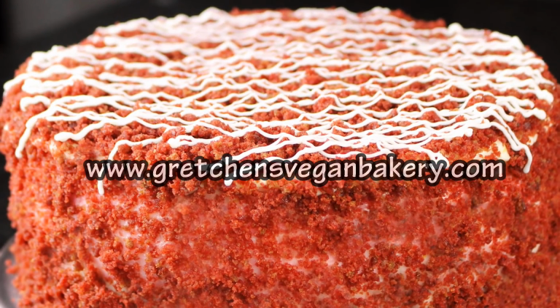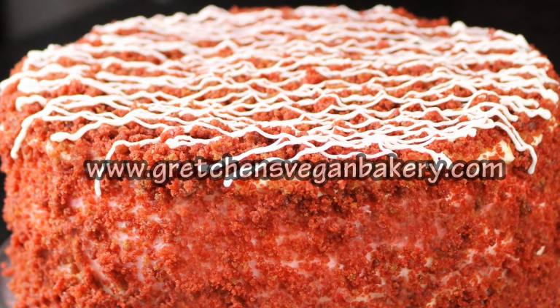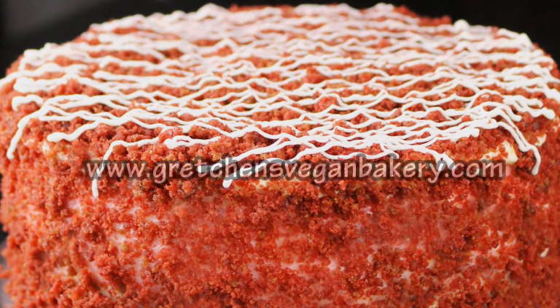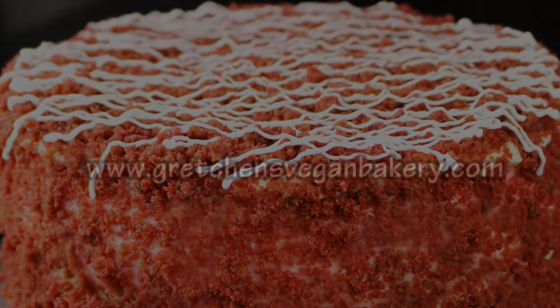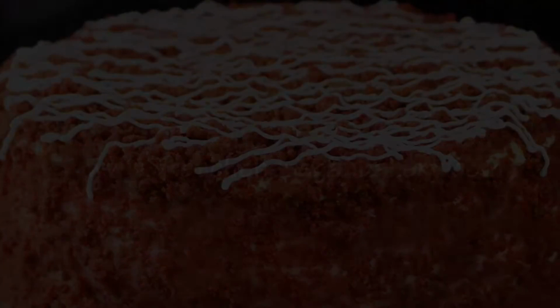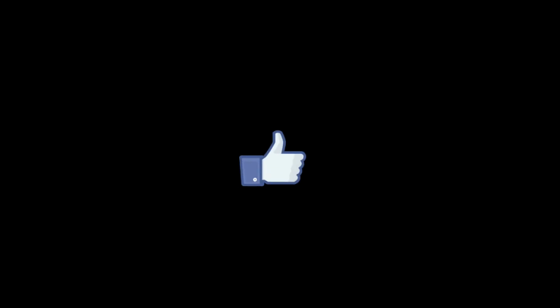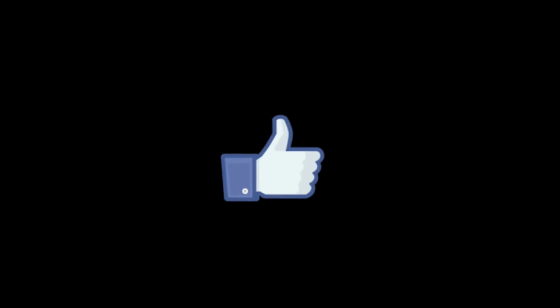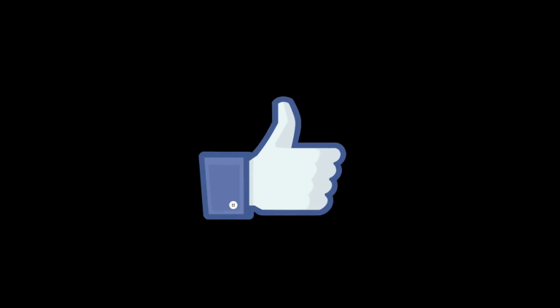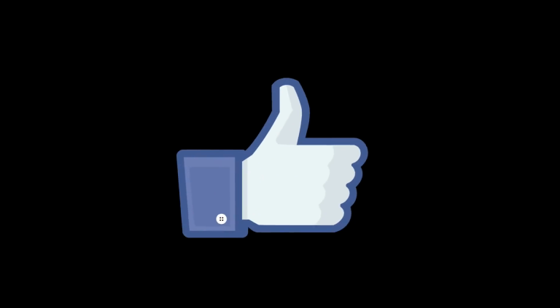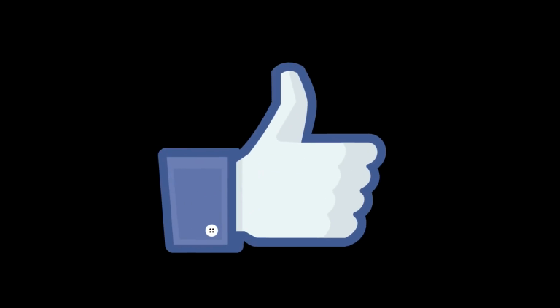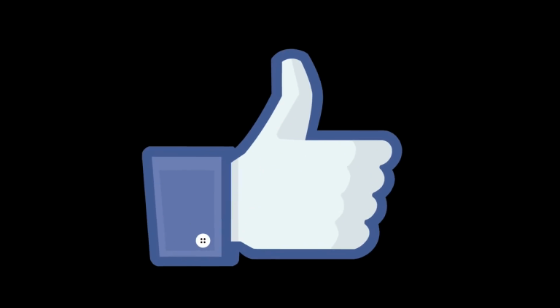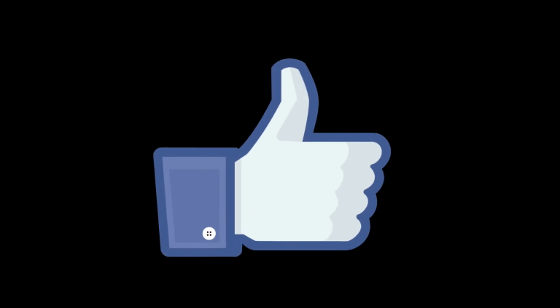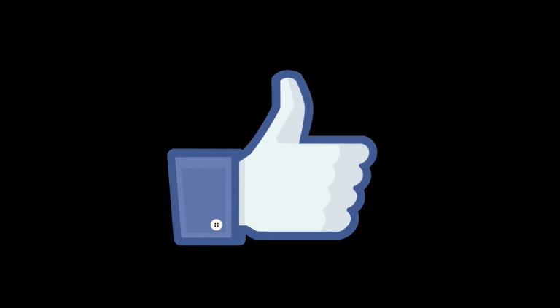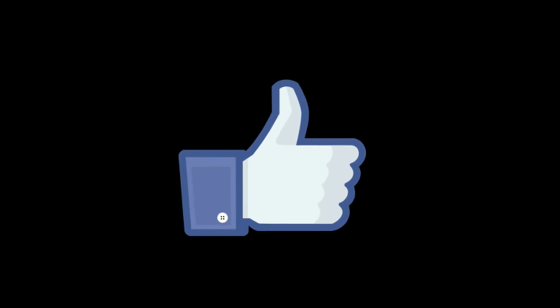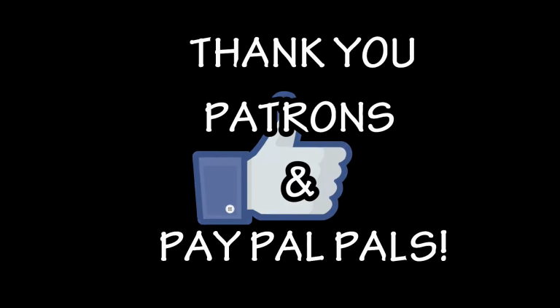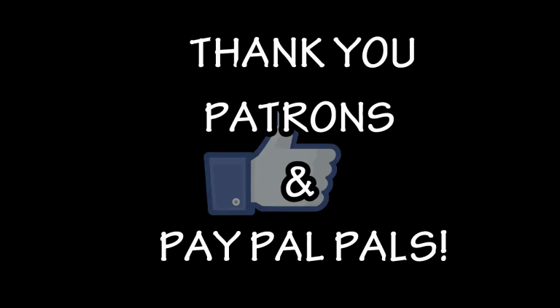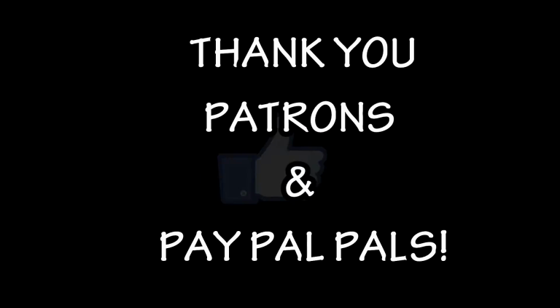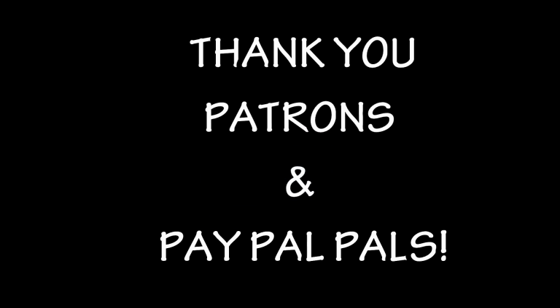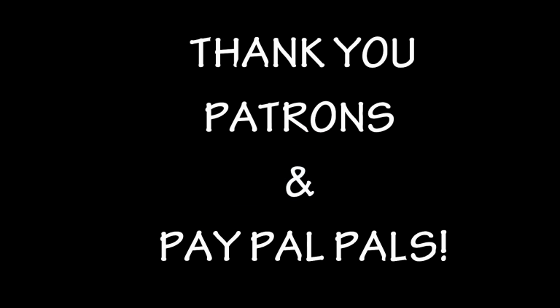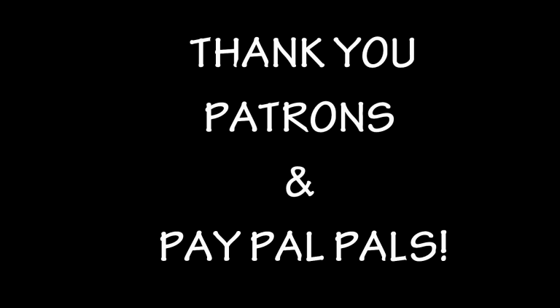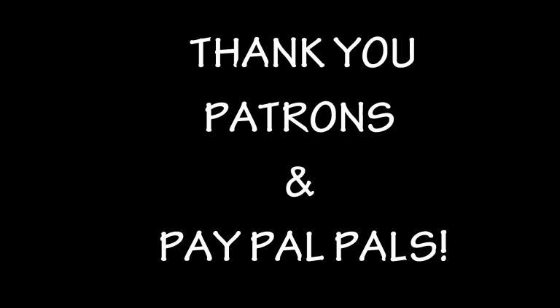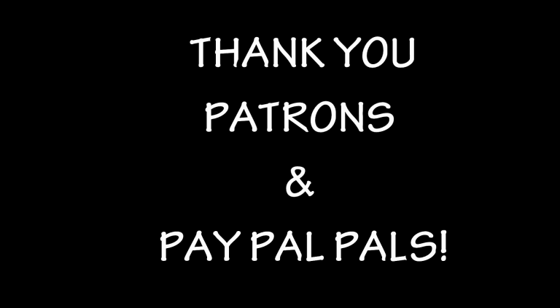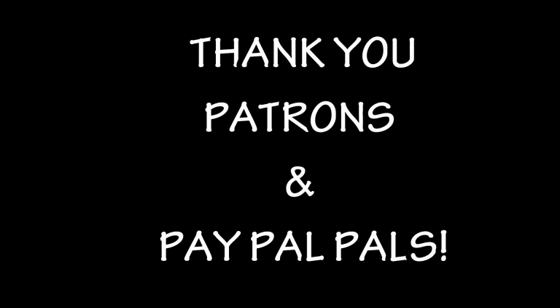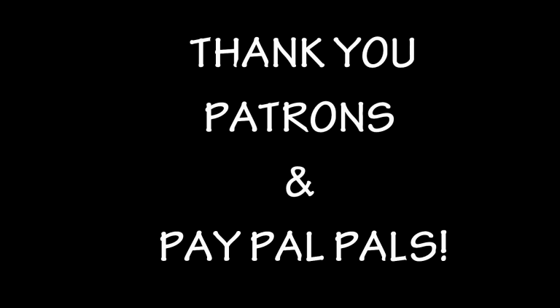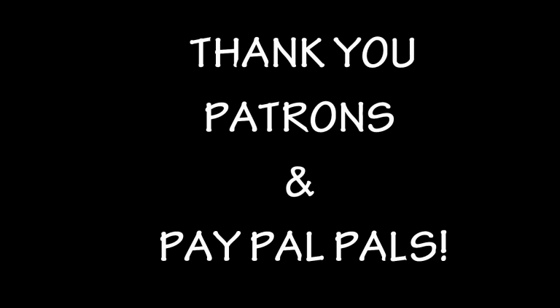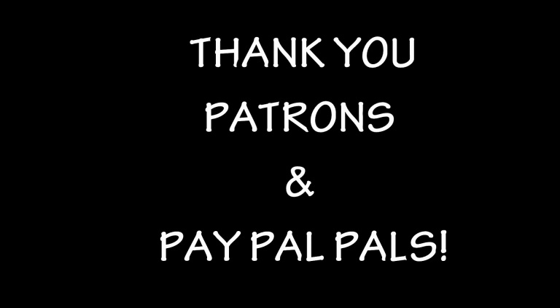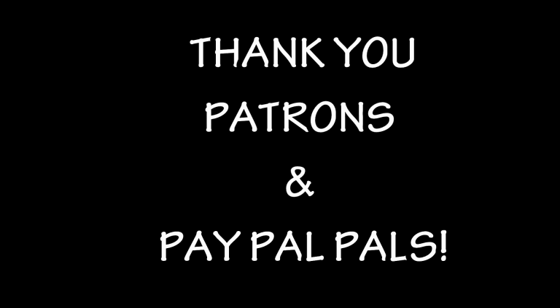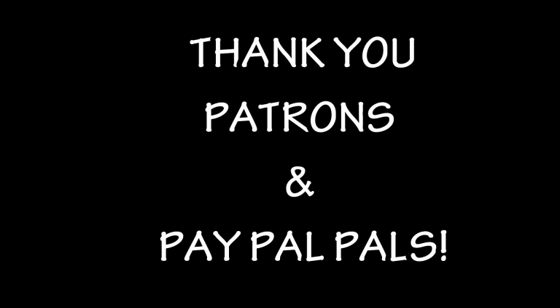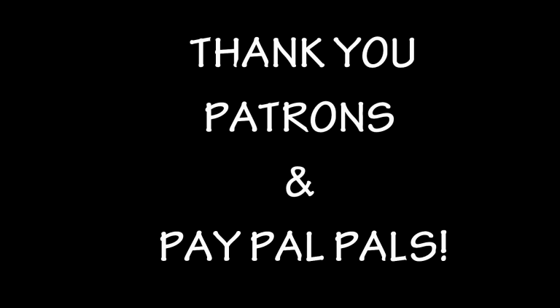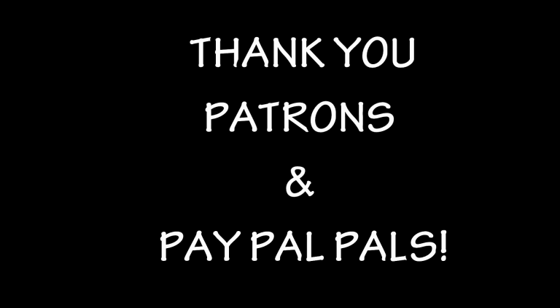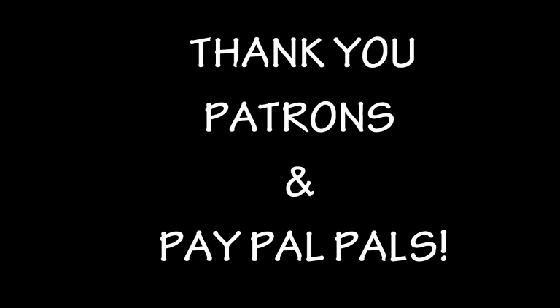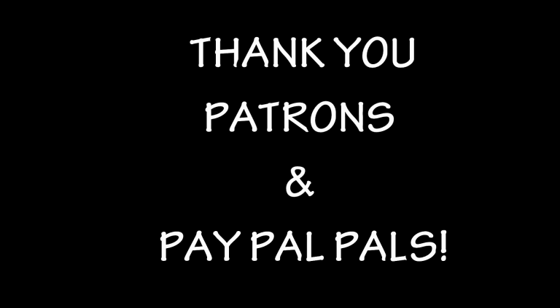If you liked this video, please thumb me up and I would love it if you subscribe to my channel for more great recipes weekly.